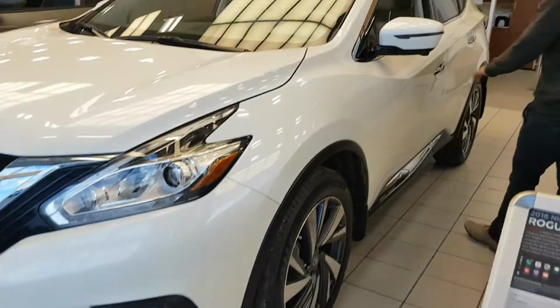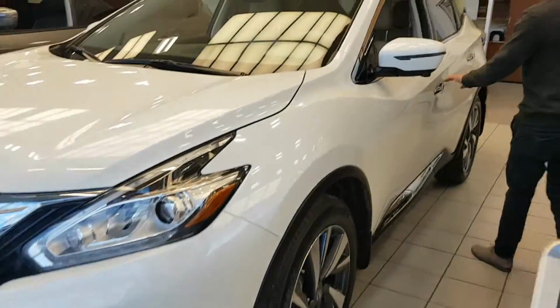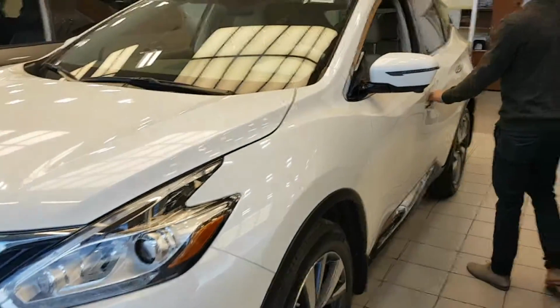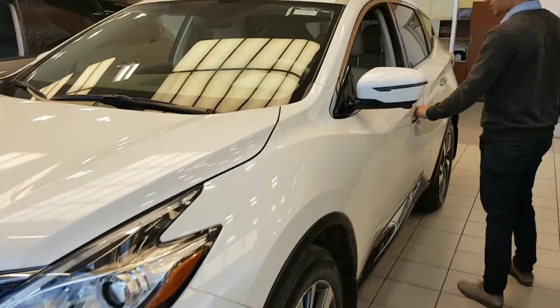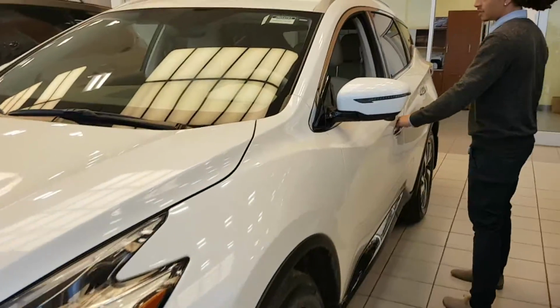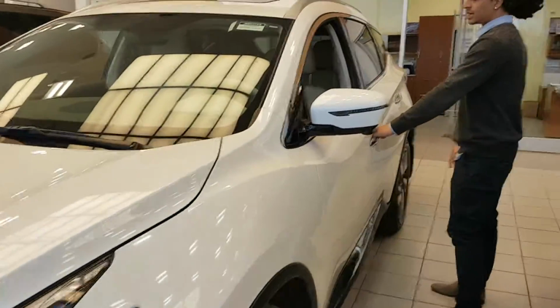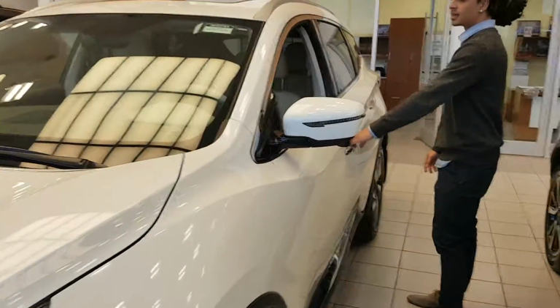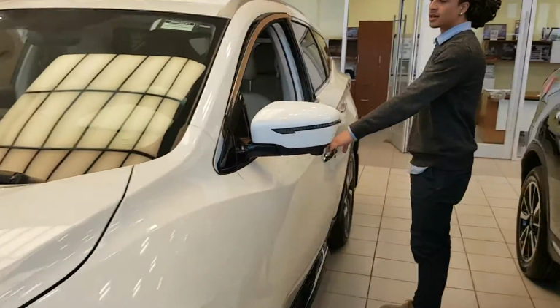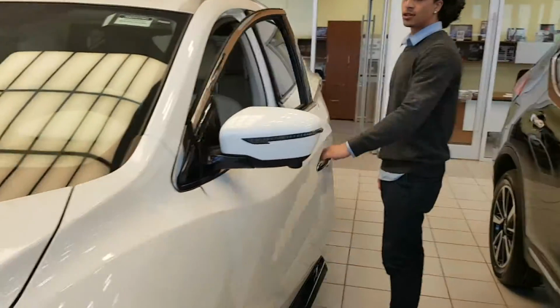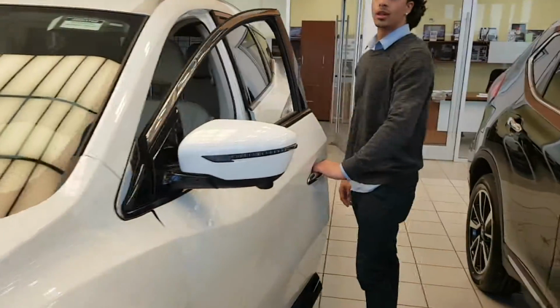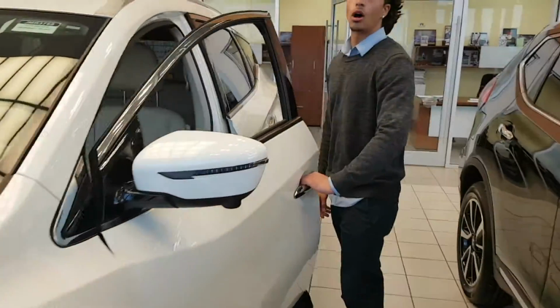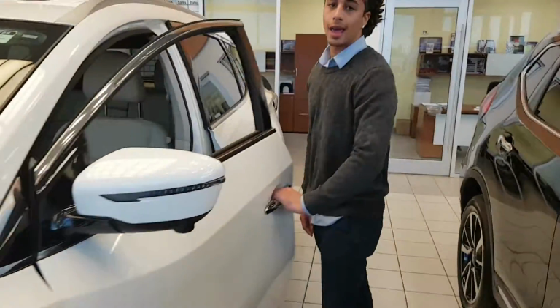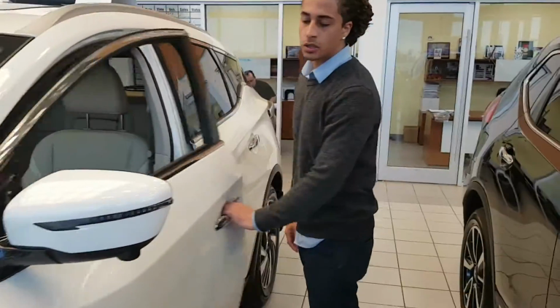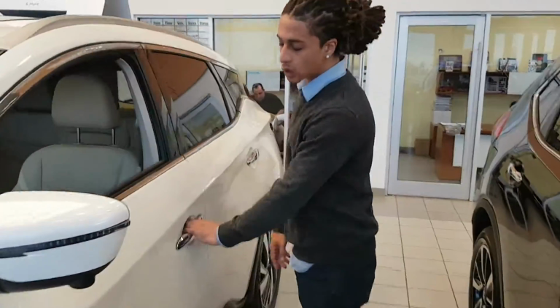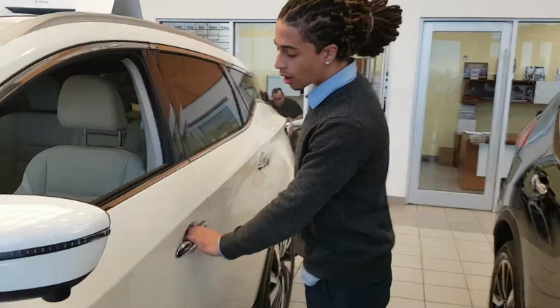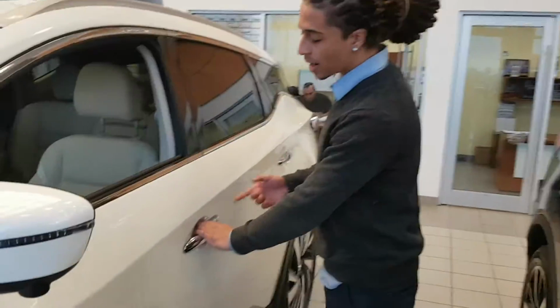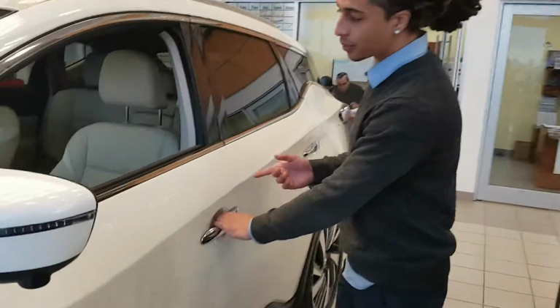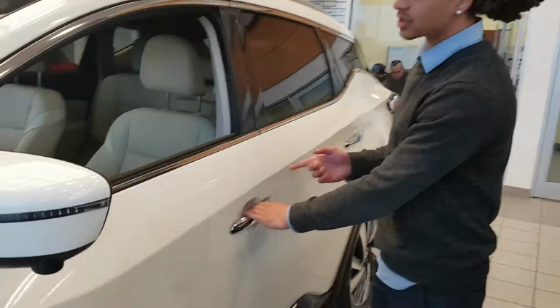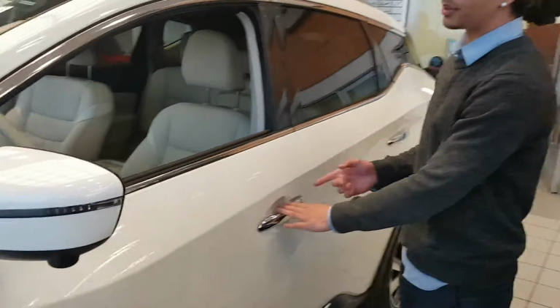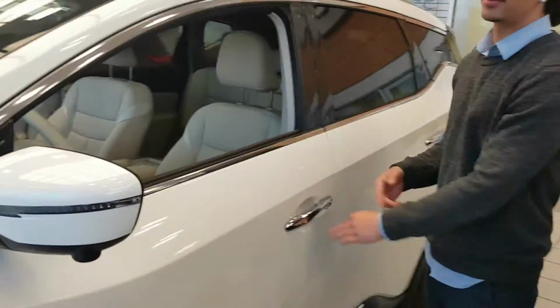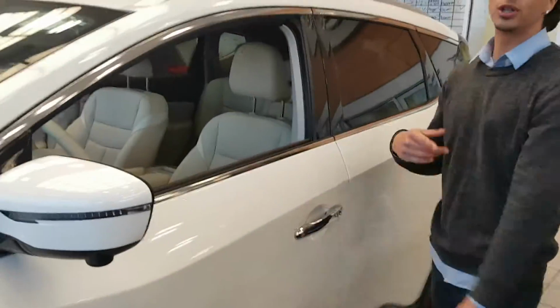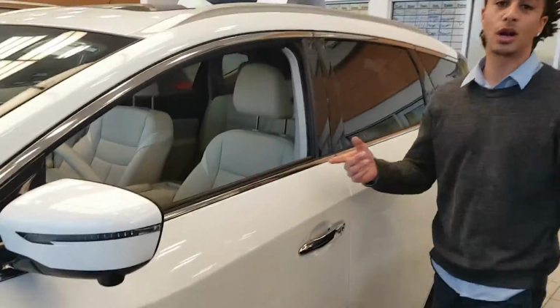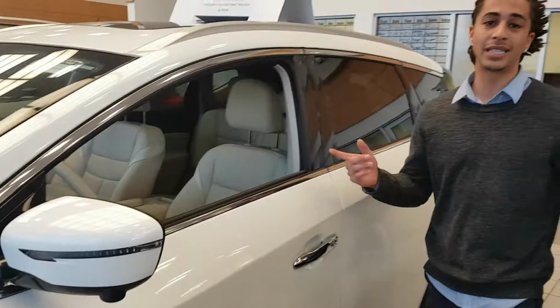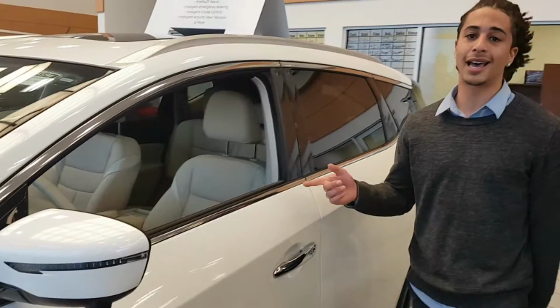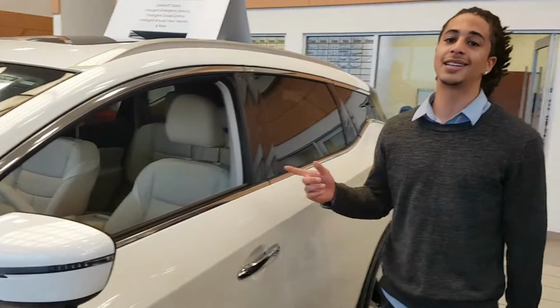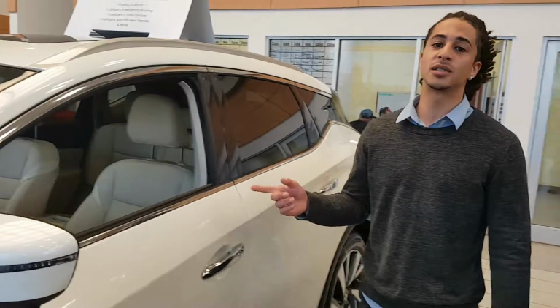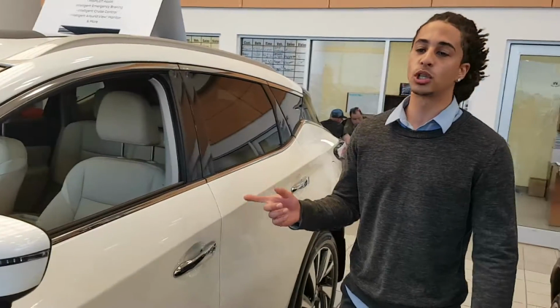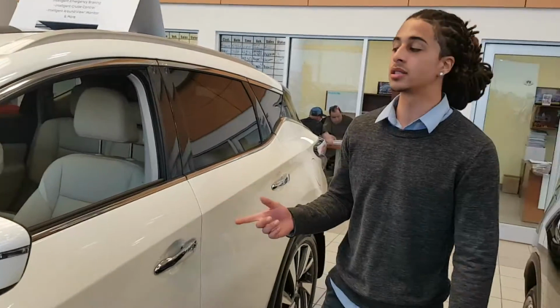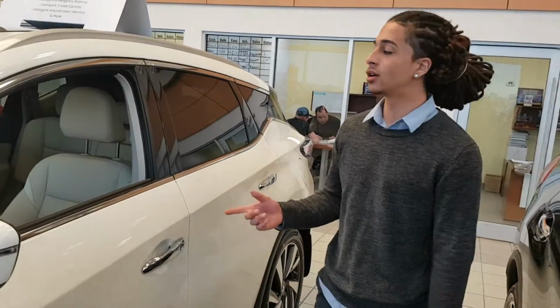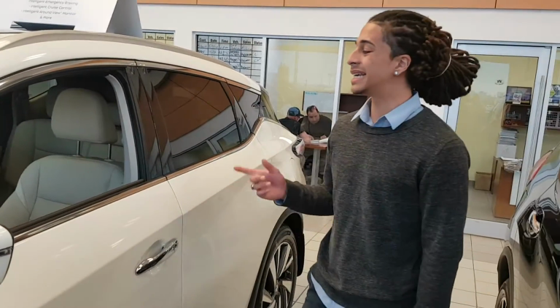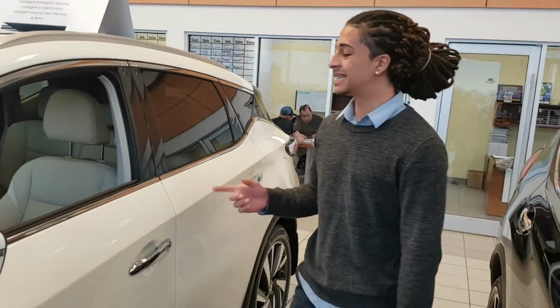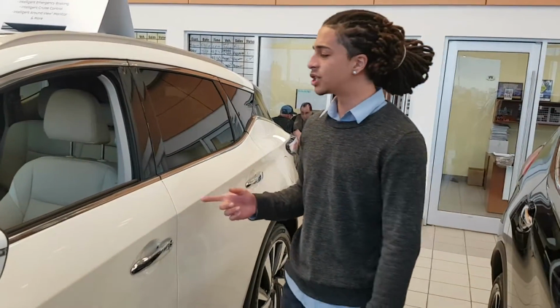Nissan's Proximity Key — so you can lock and unlock by pressing the button. When you jump inside it is push-to-start ignition.